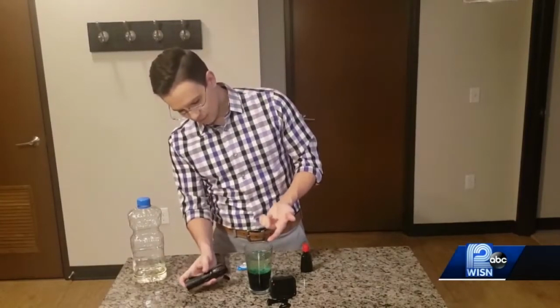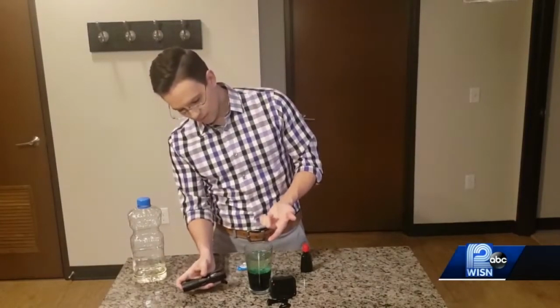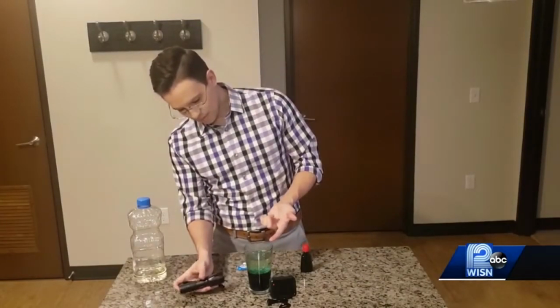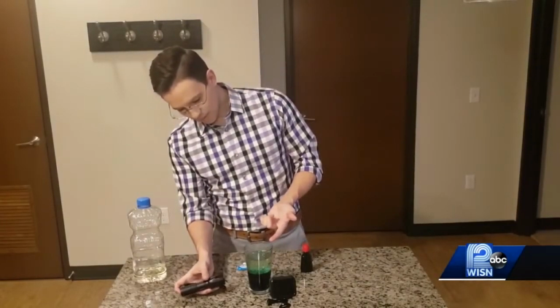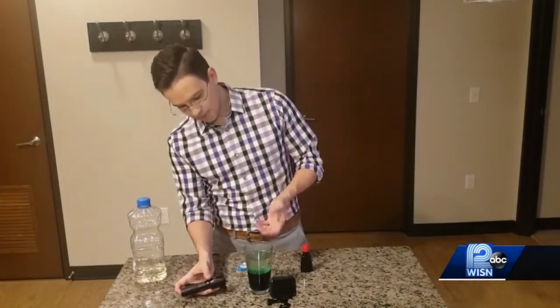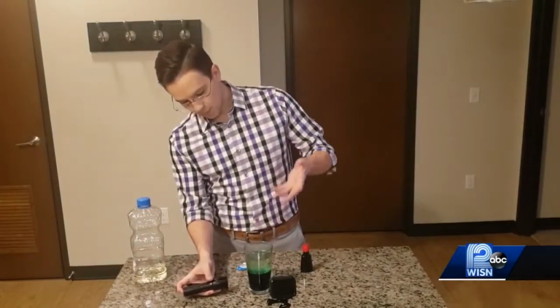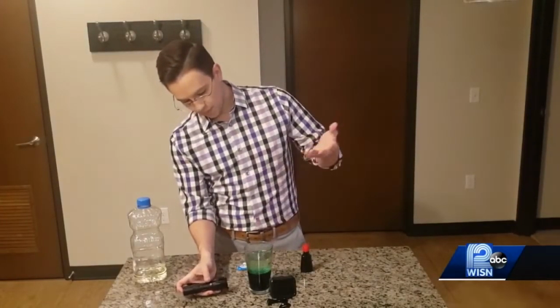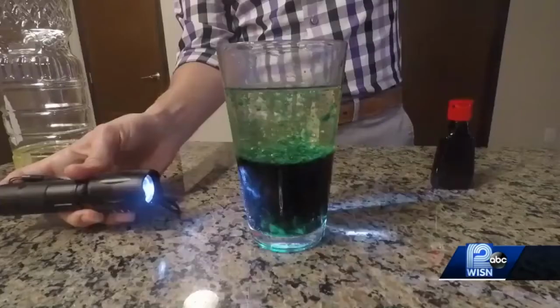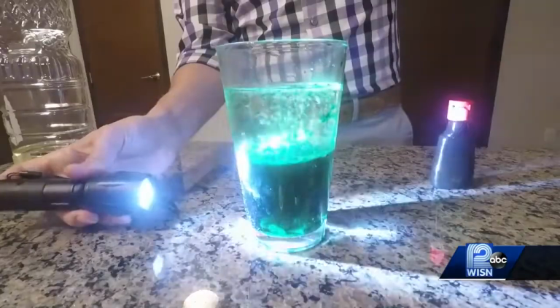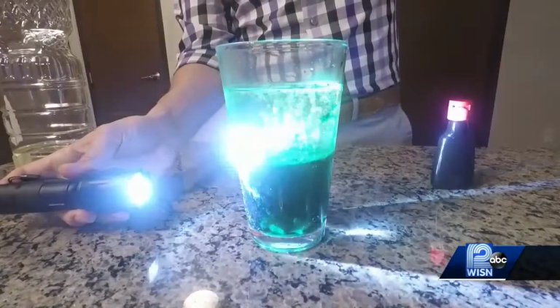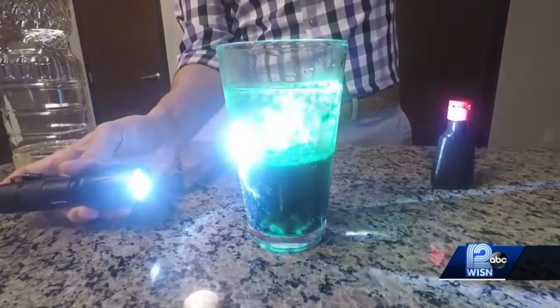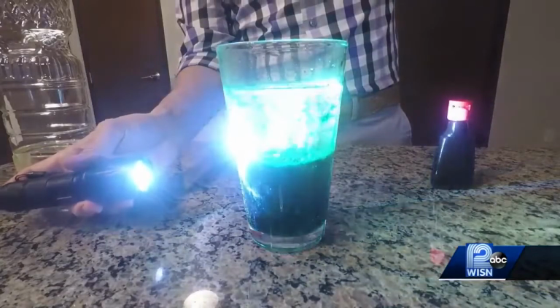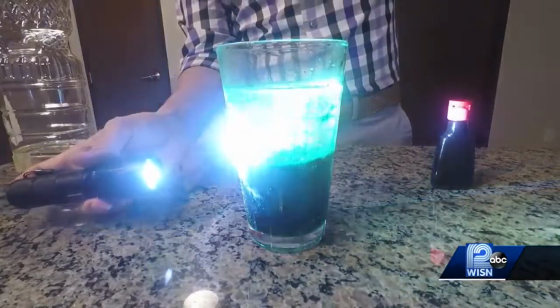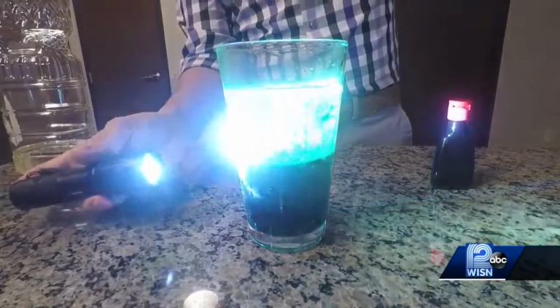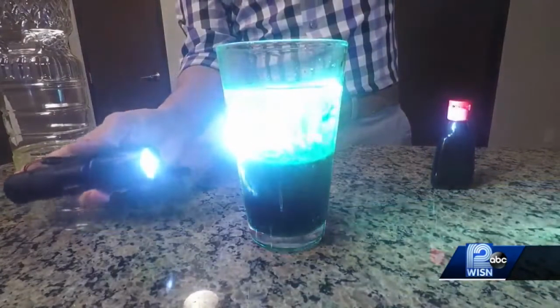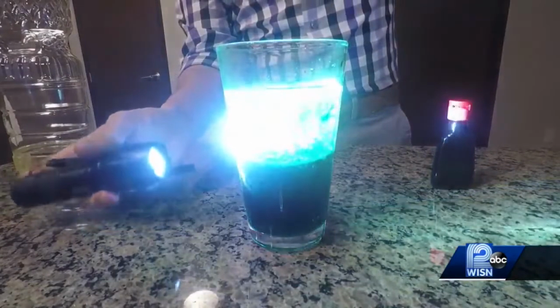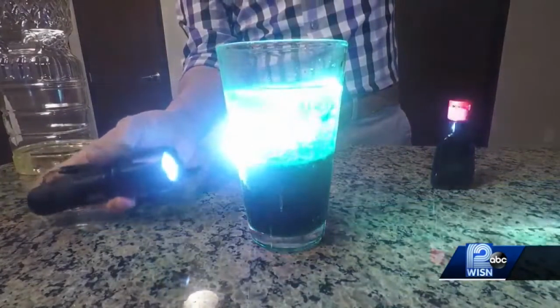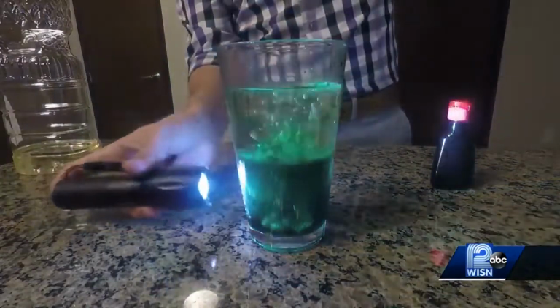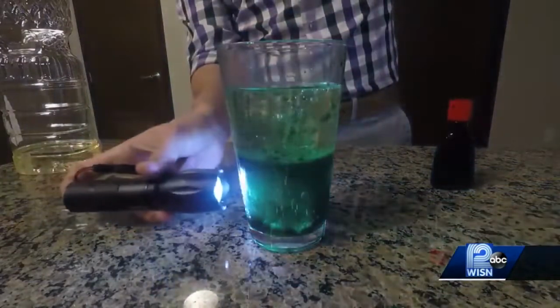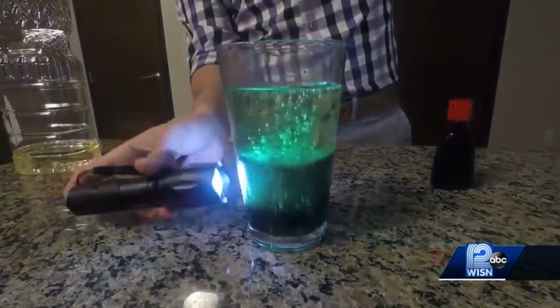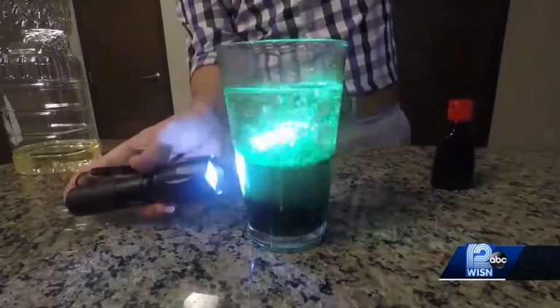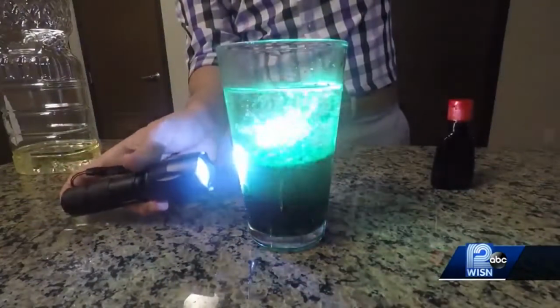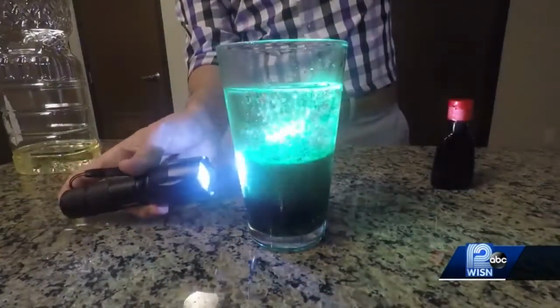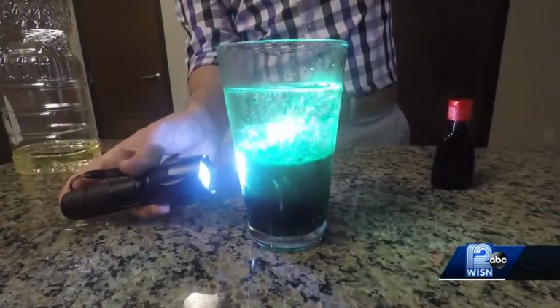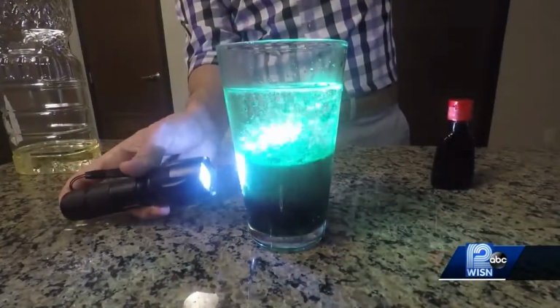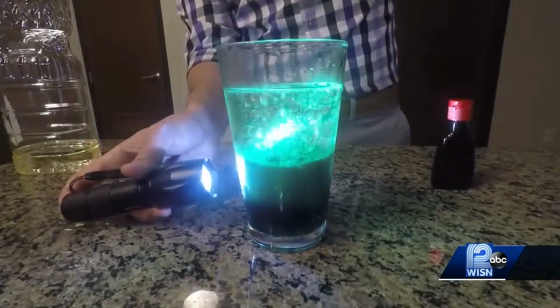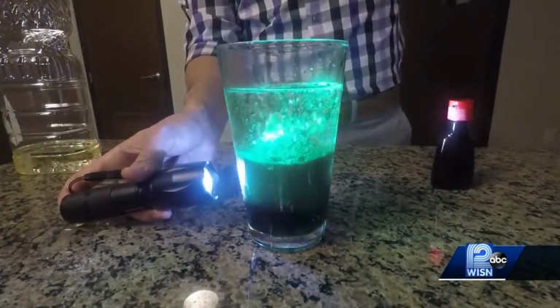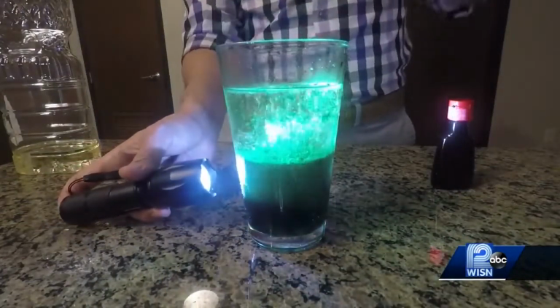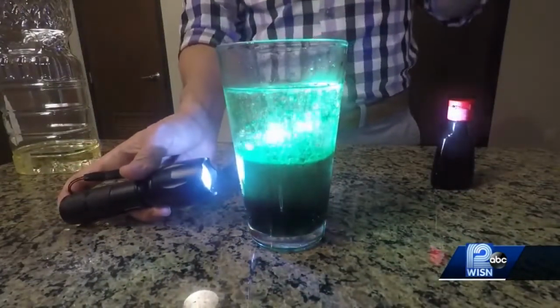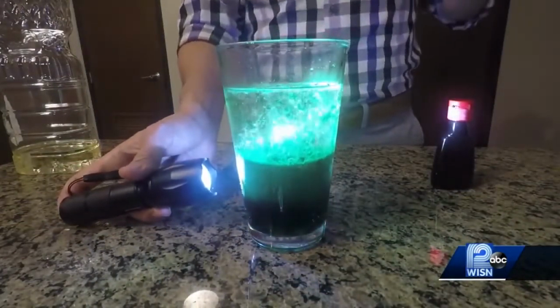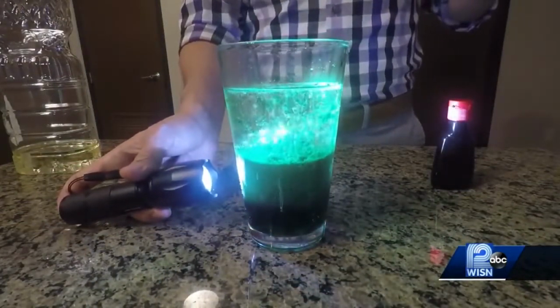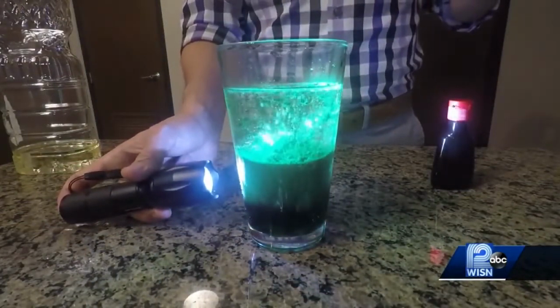You see those bubbles start to rise — it's pulling the water molecules through the oil. And then when you hit it with the flashlight, it kind of just gives you this little extra added effect.